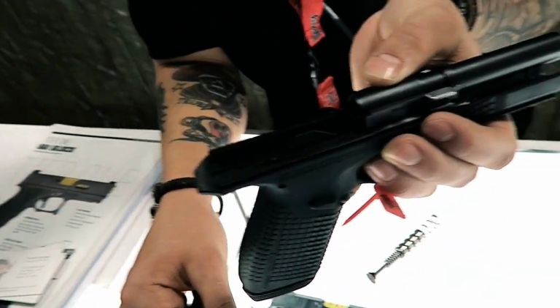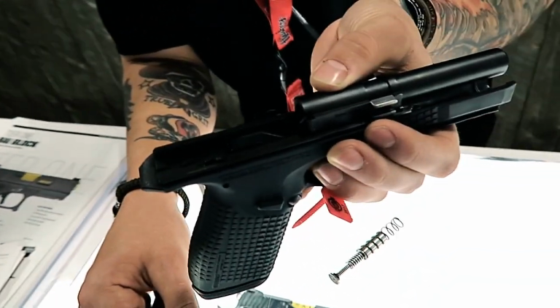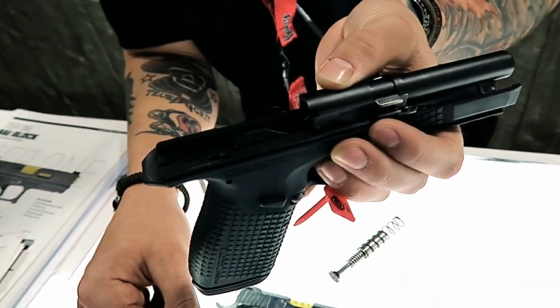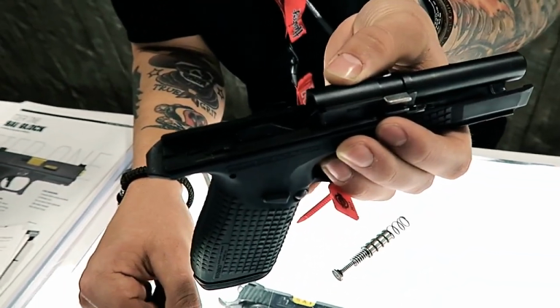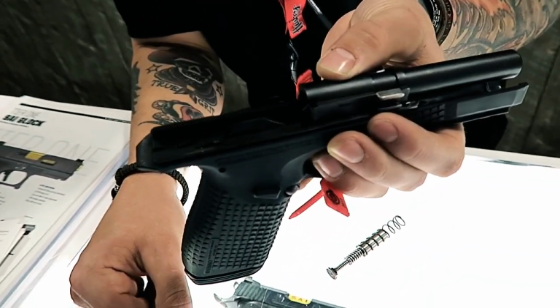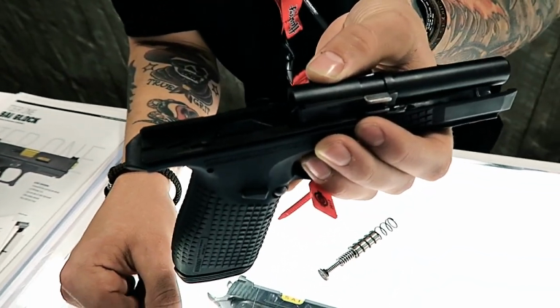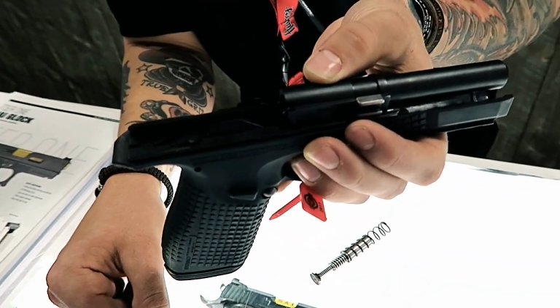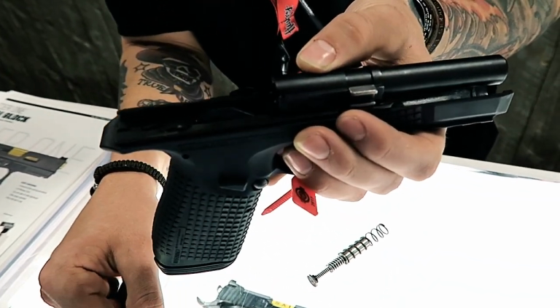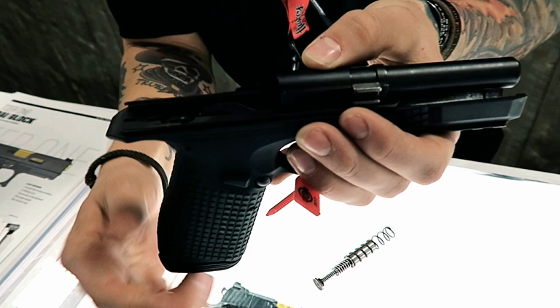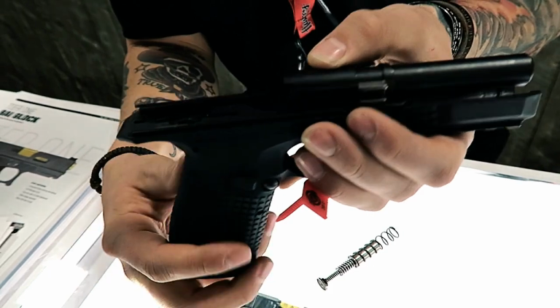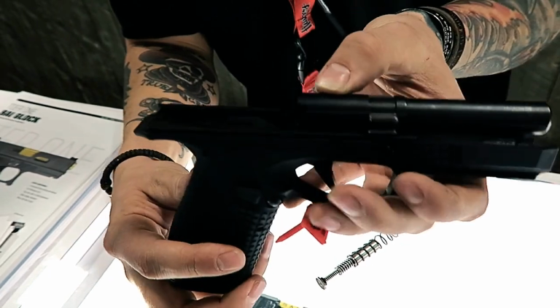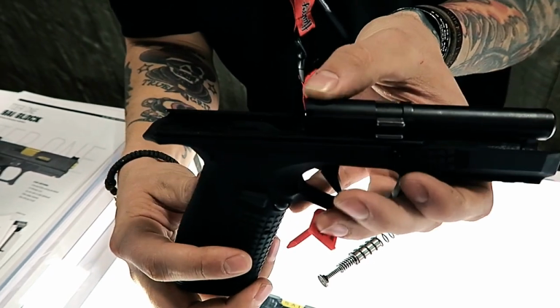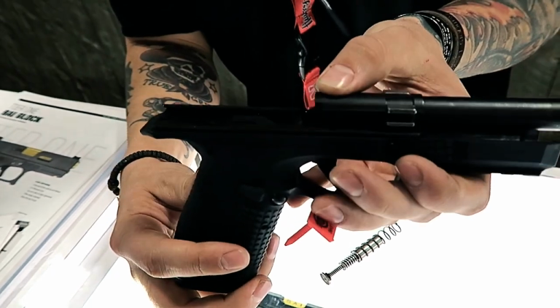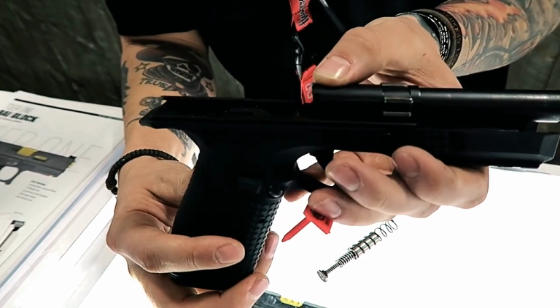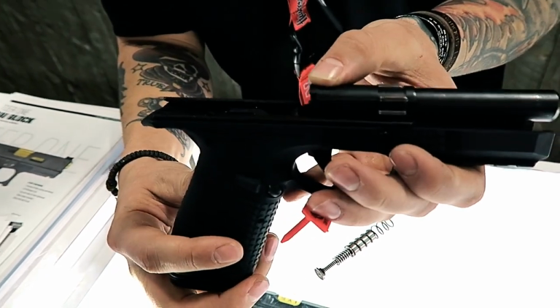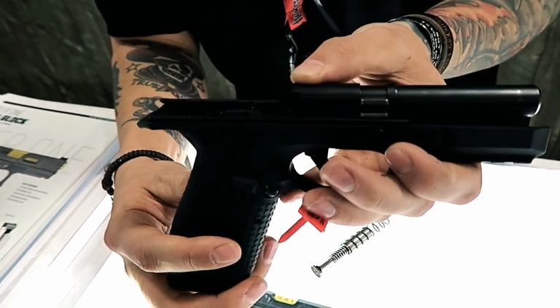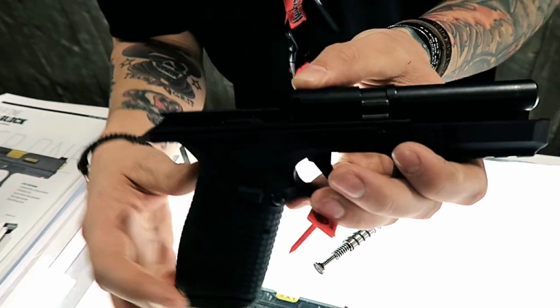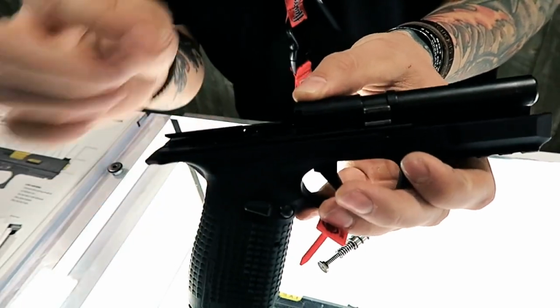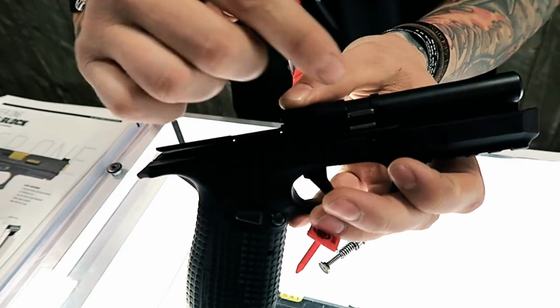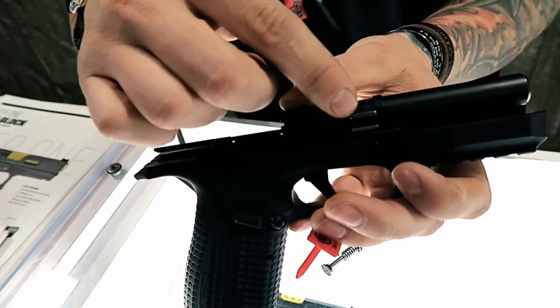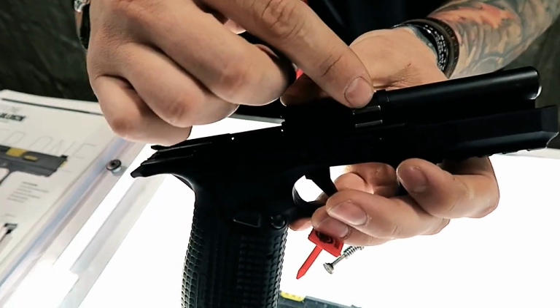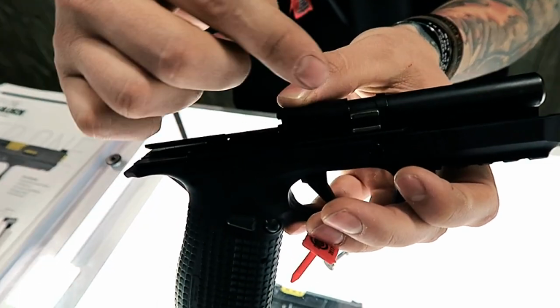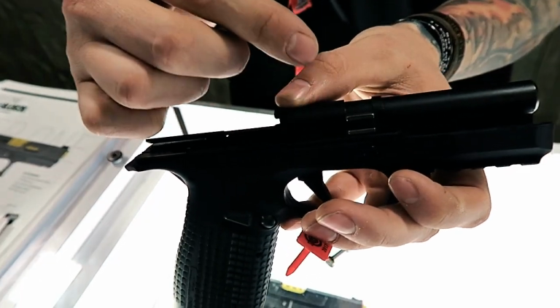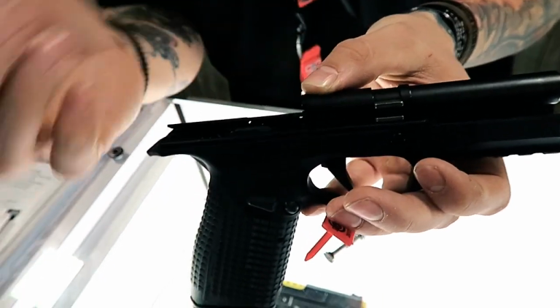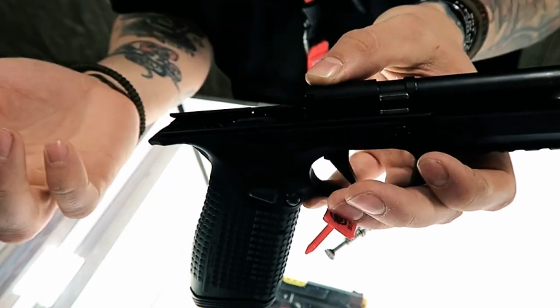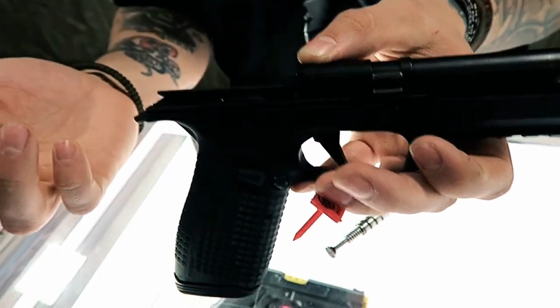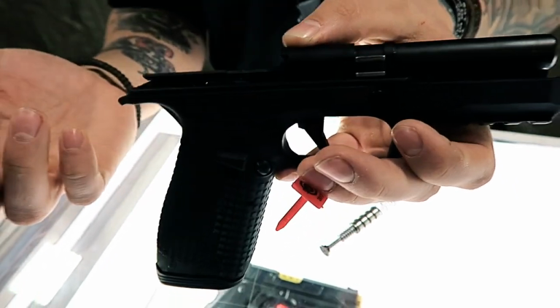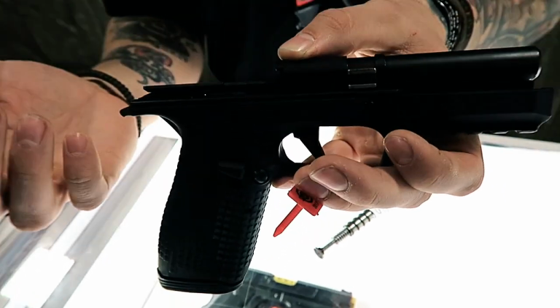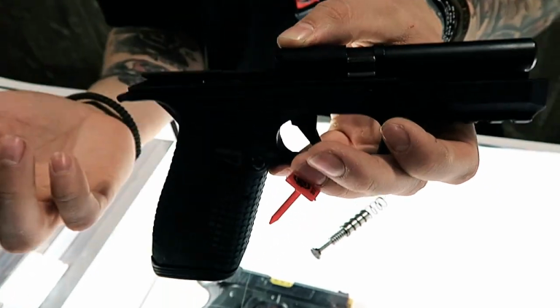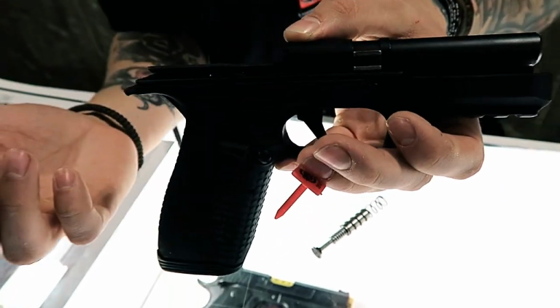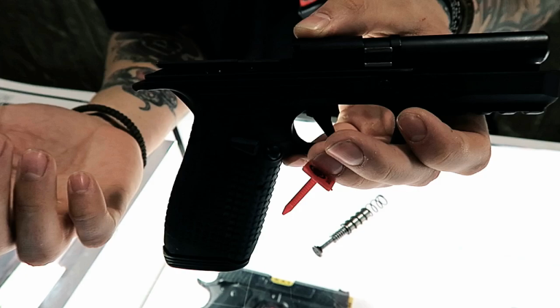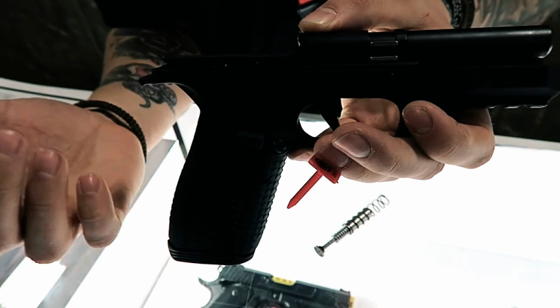That's a unique system — it's extremely unique. It's the AF Speed Lock, Arsenal Firearms Speed Lock. It's our patented design.